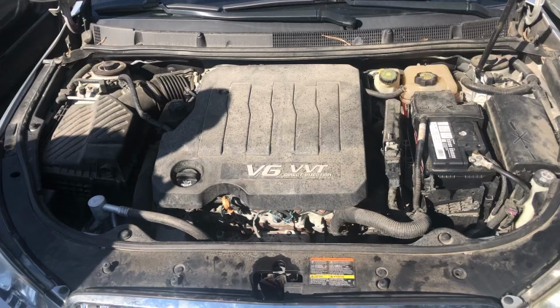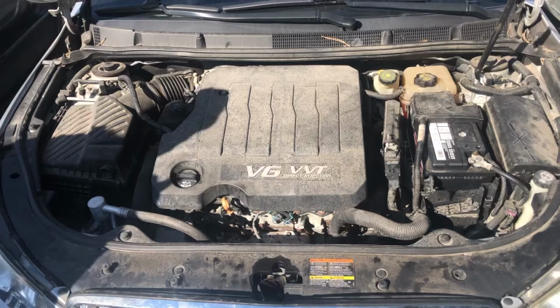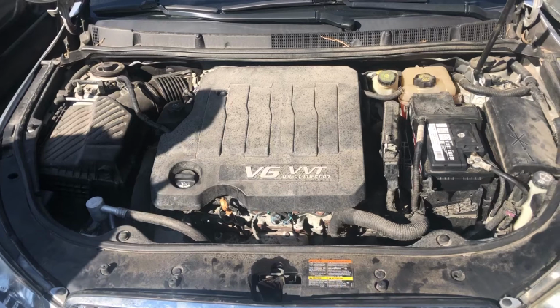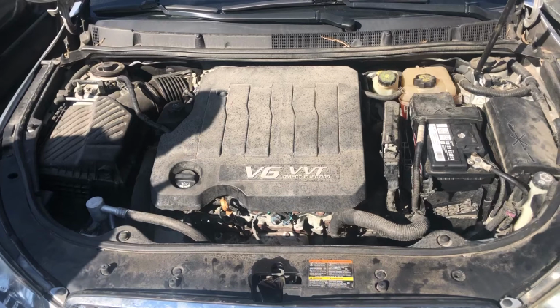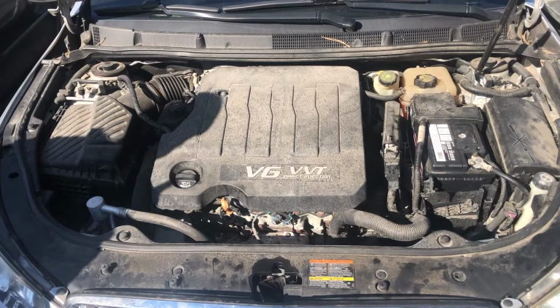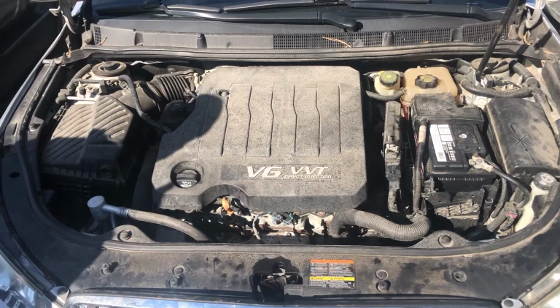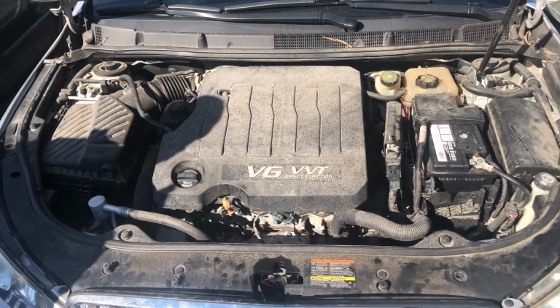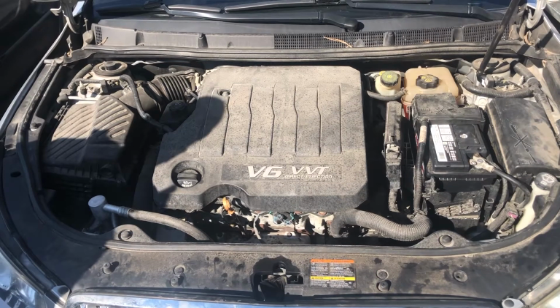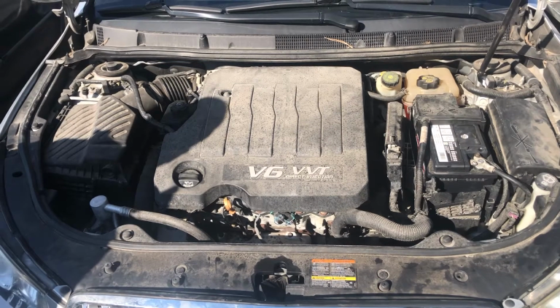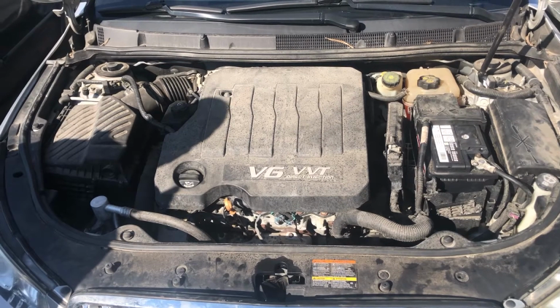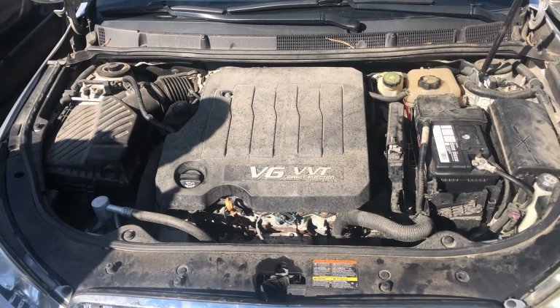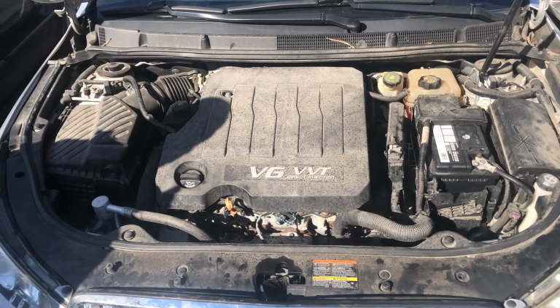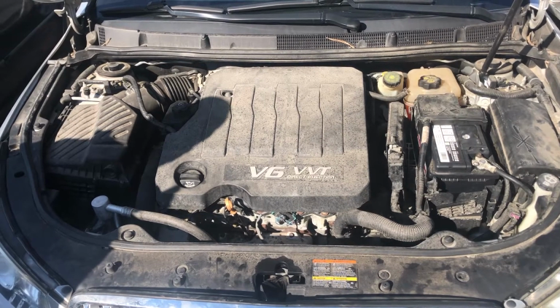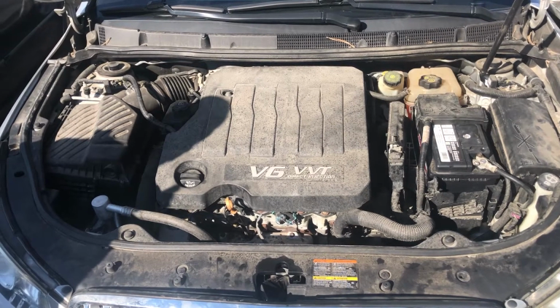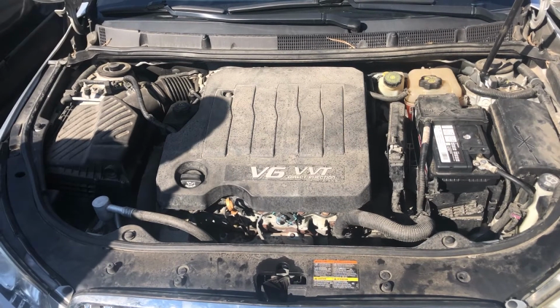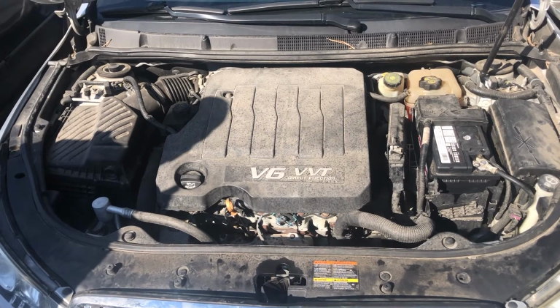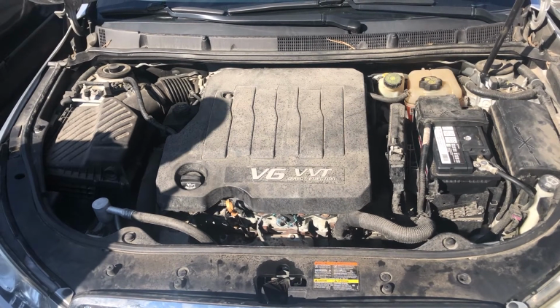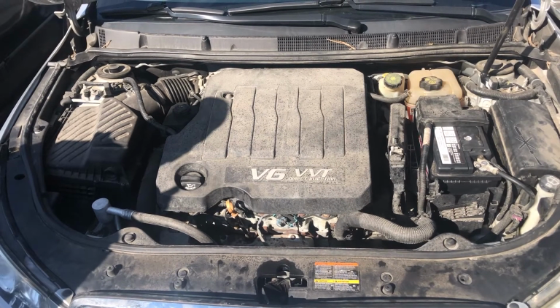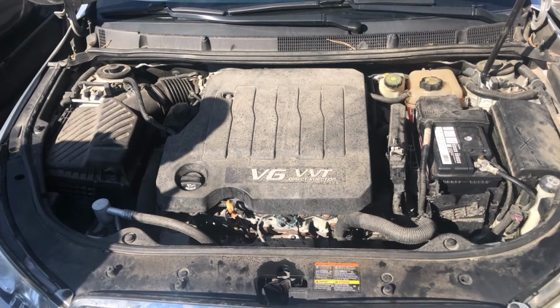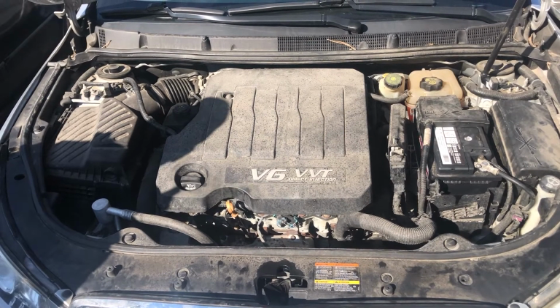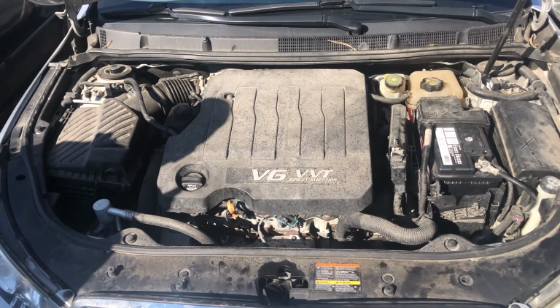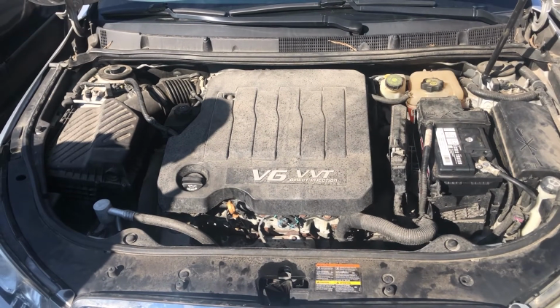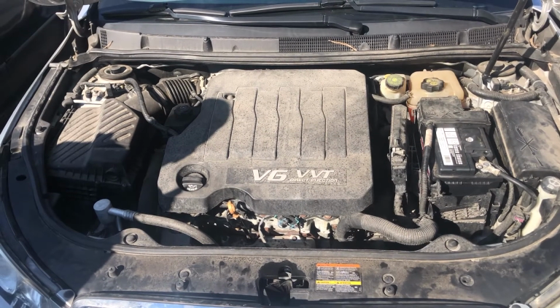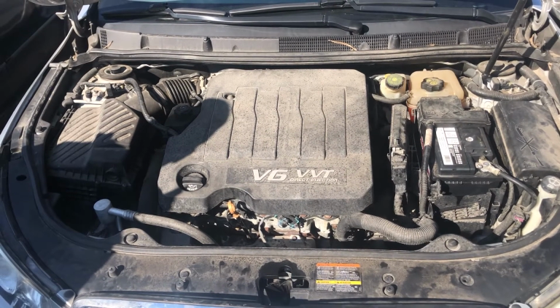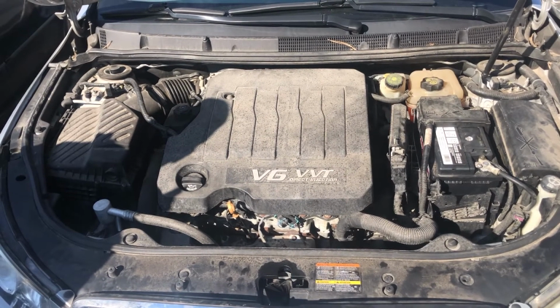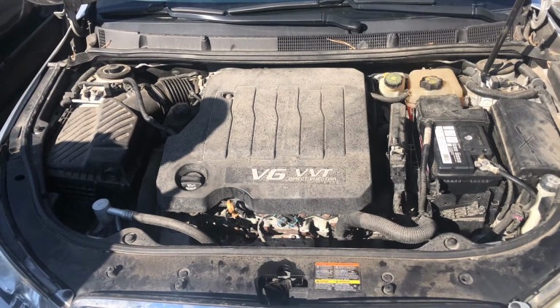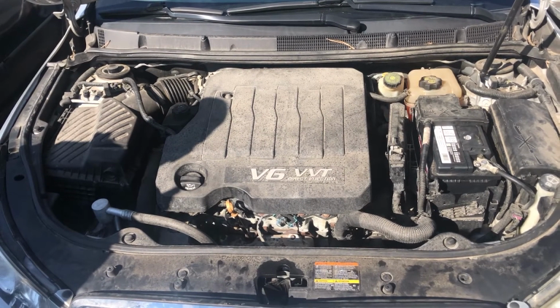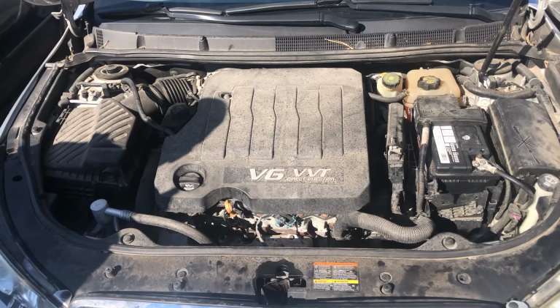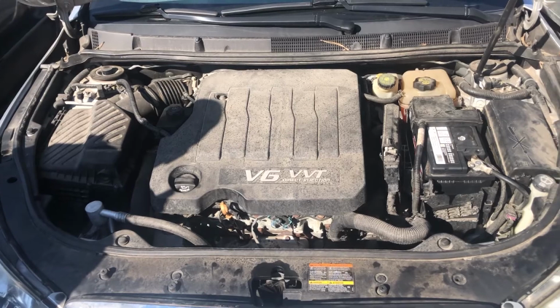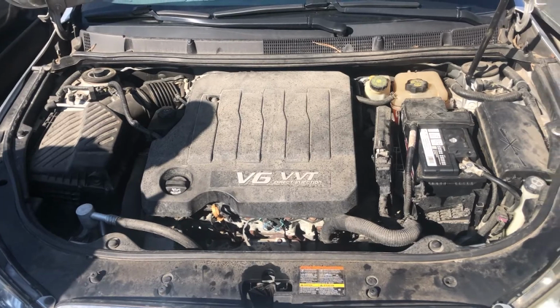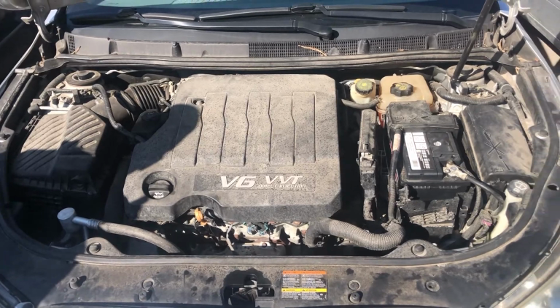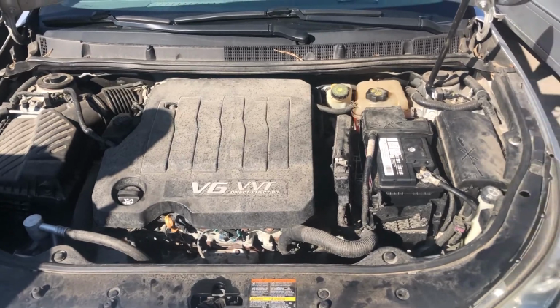Welcome to Simon's Car Fix. Today we'll be showing you the fuse box locations for this 2013 Buick LaCrosse.